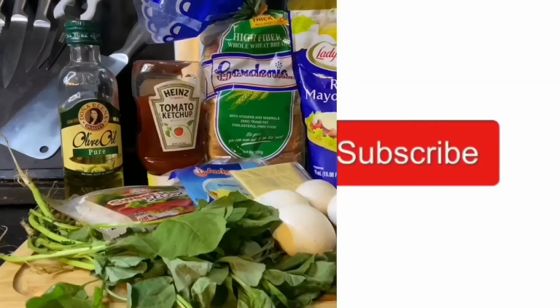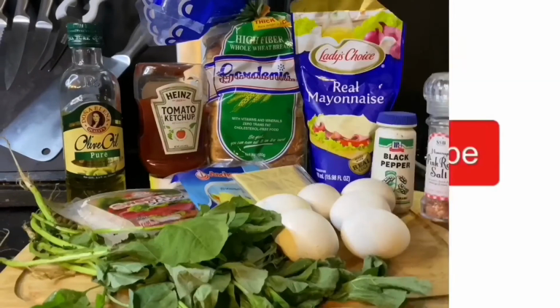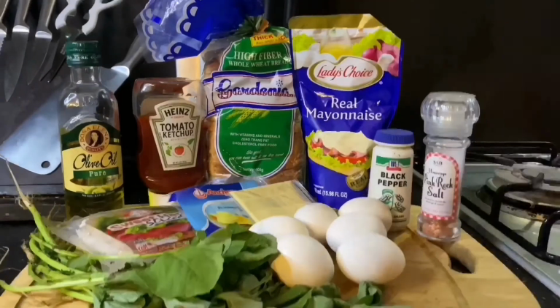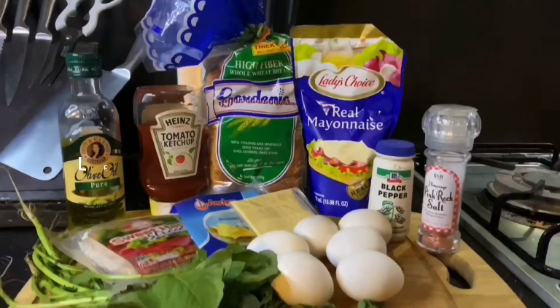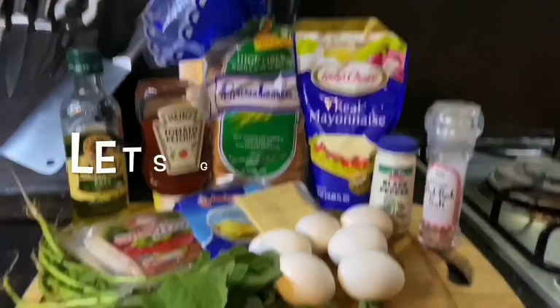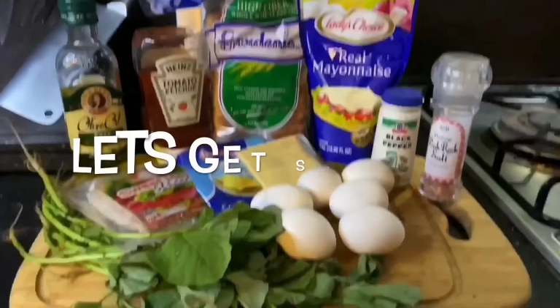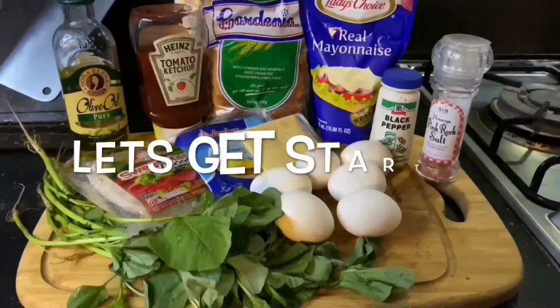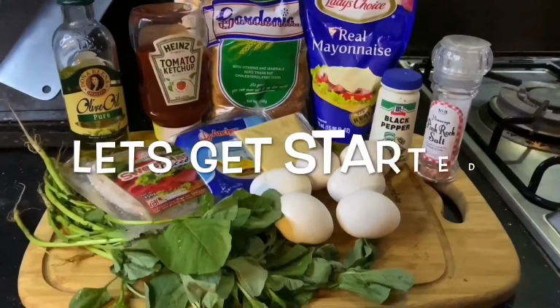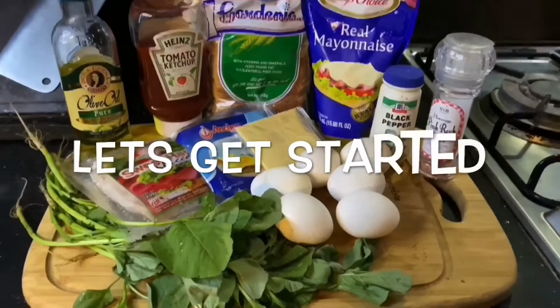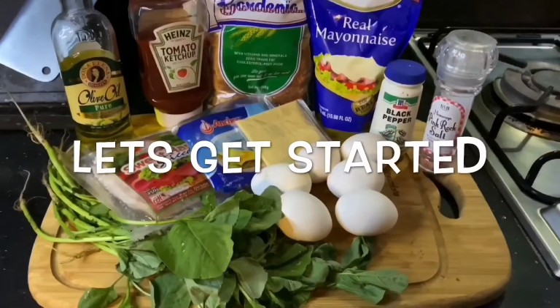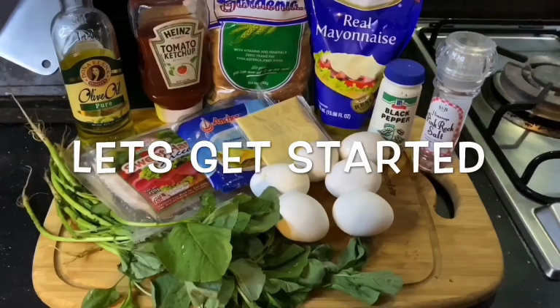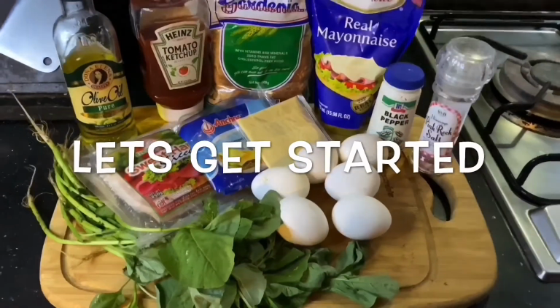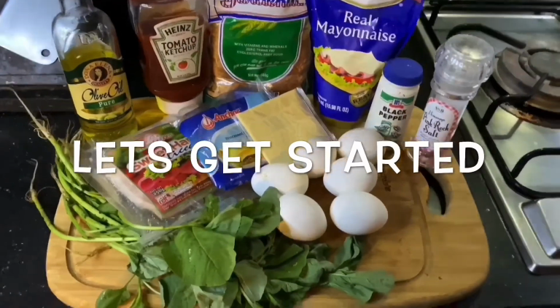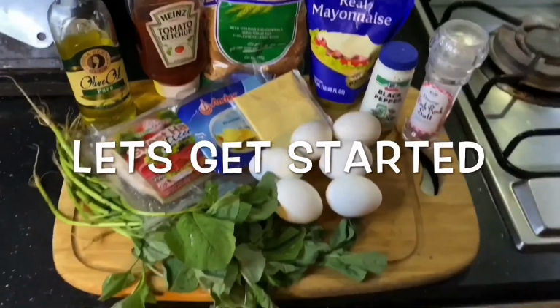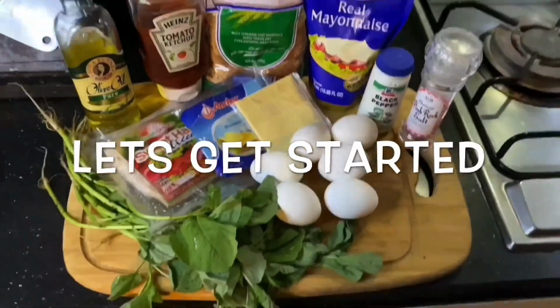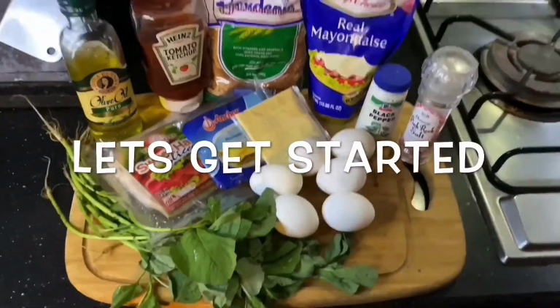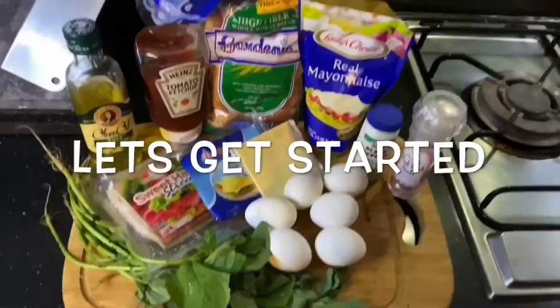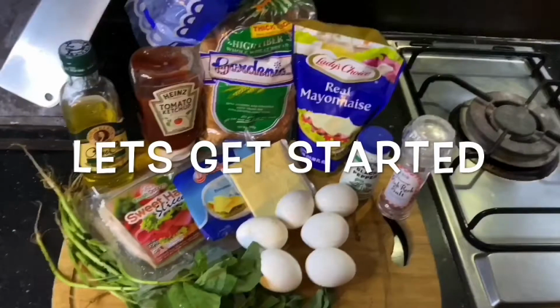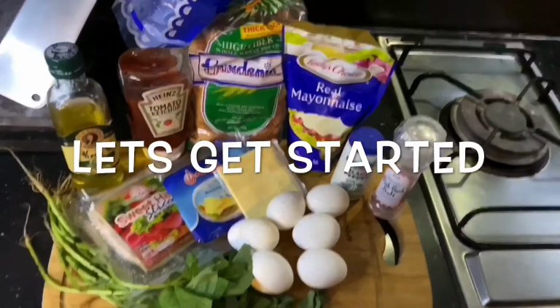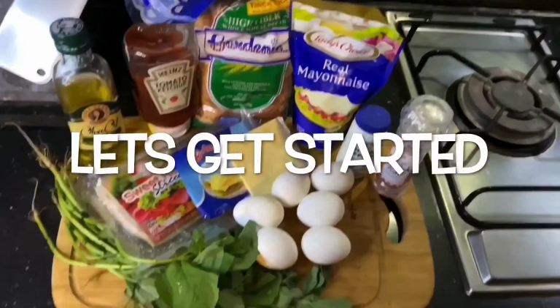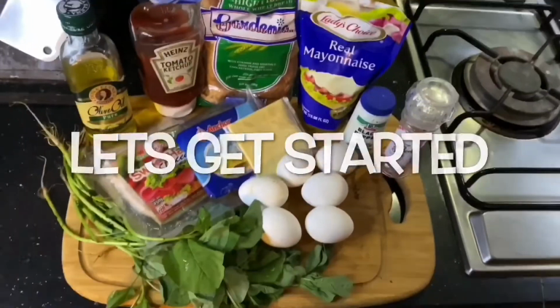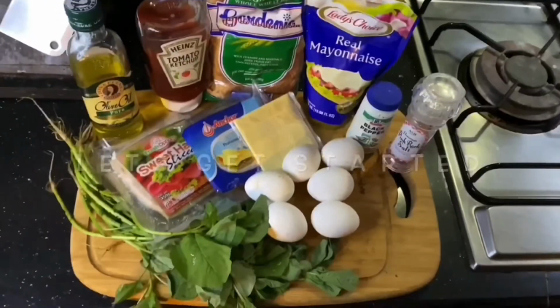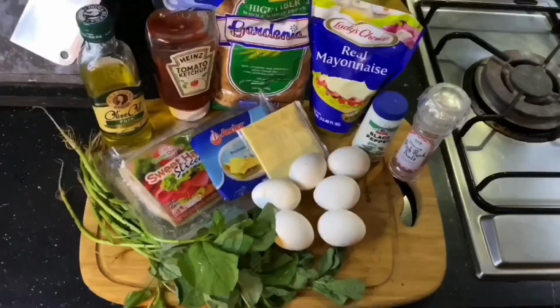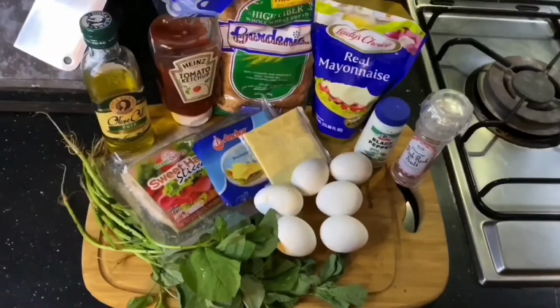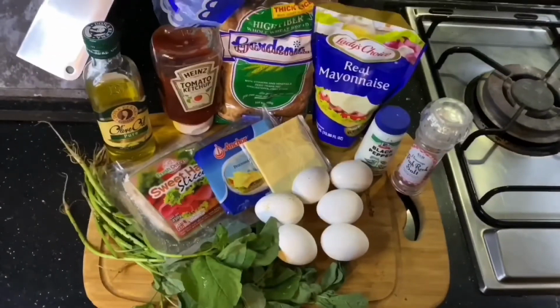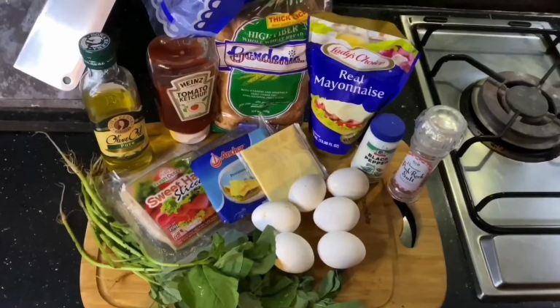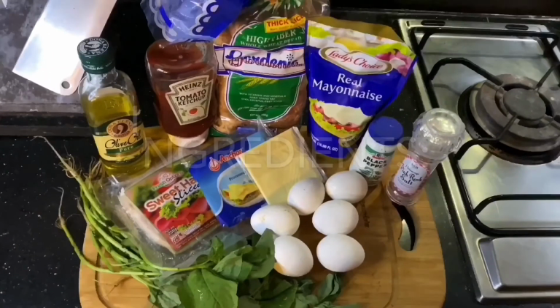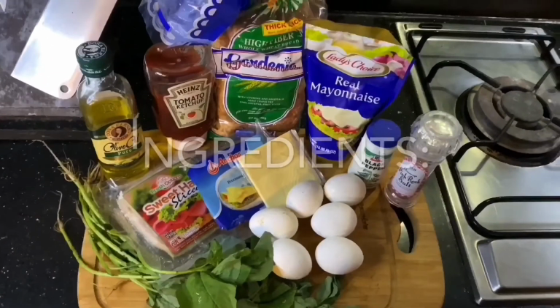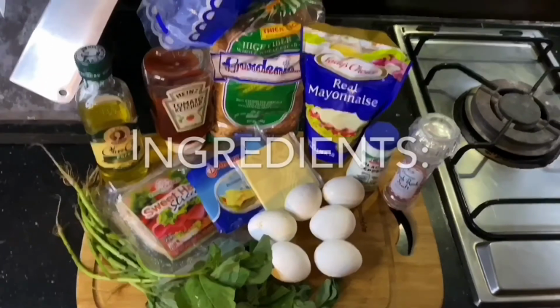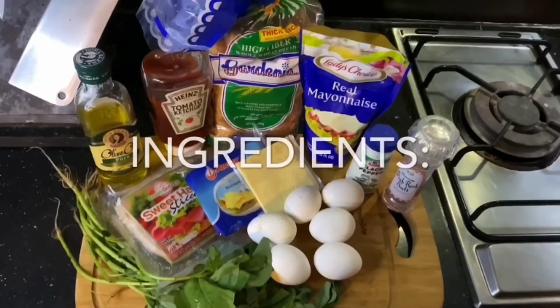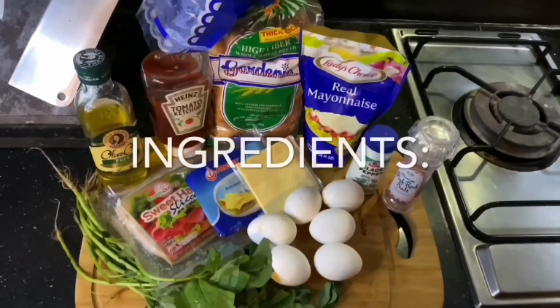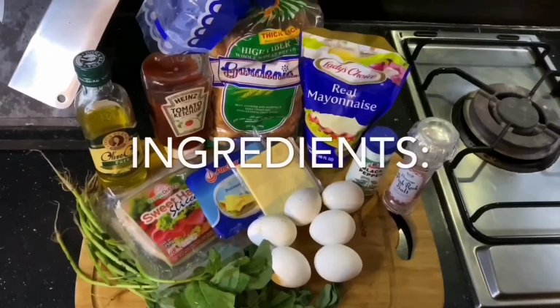Let's get started. Here are the ingredients.